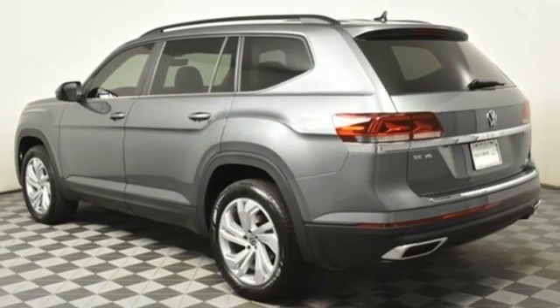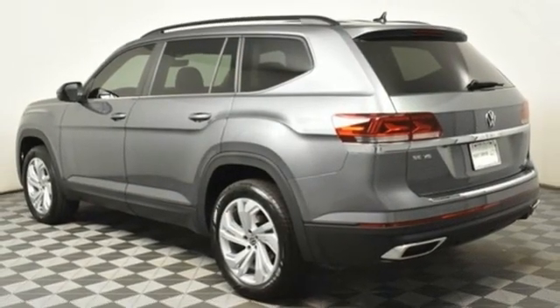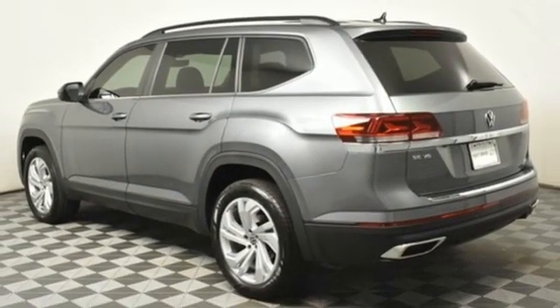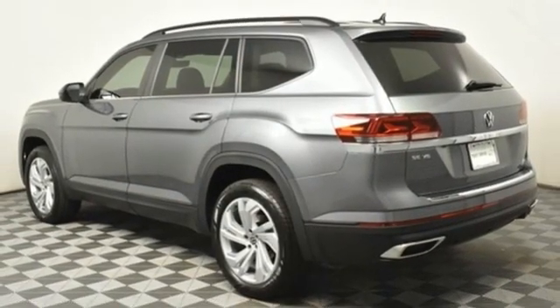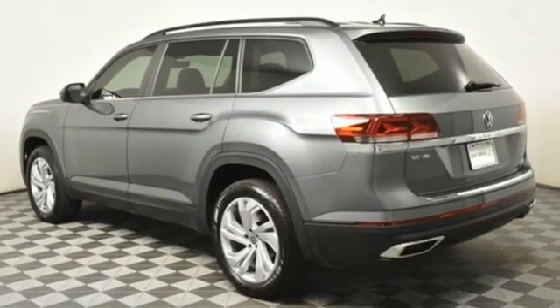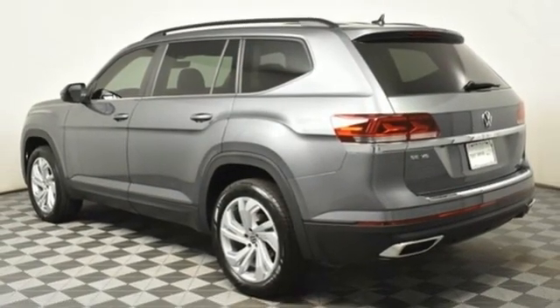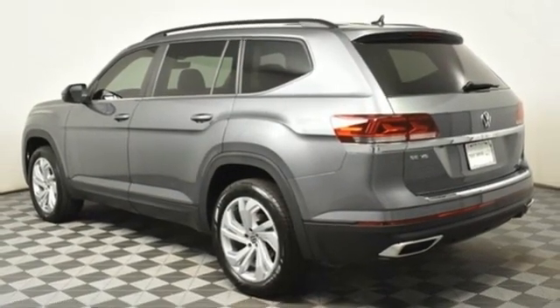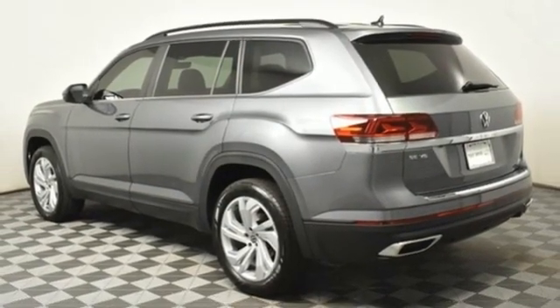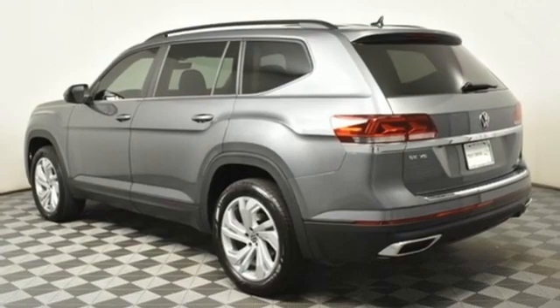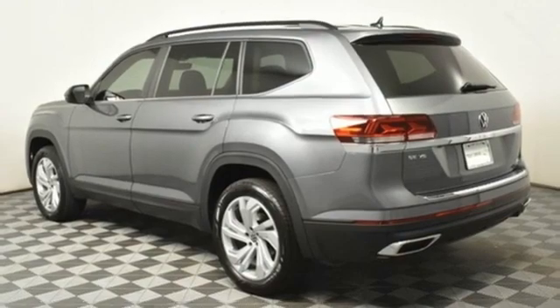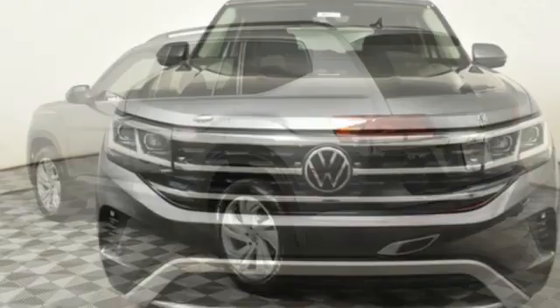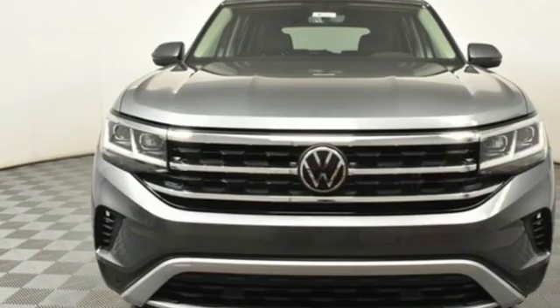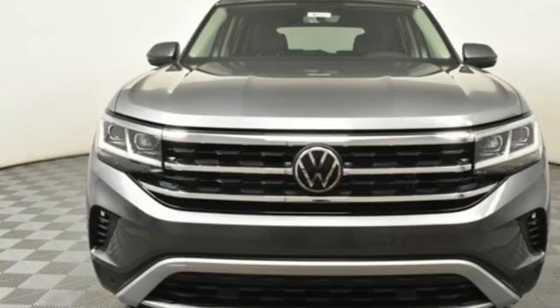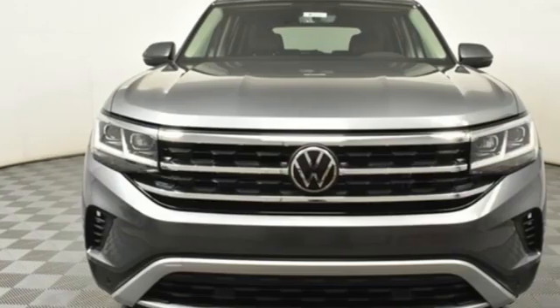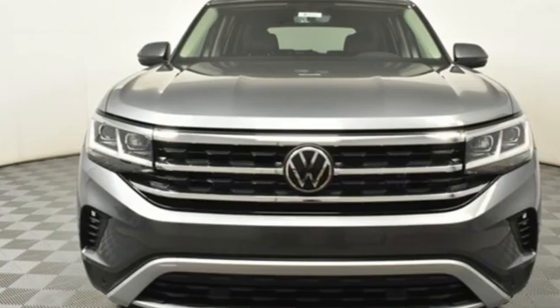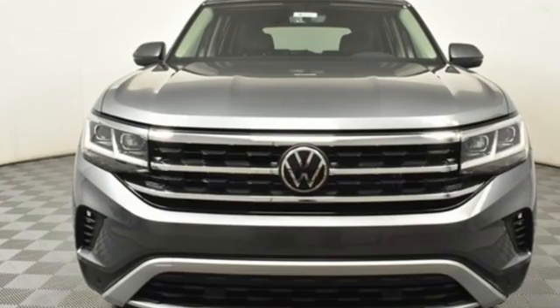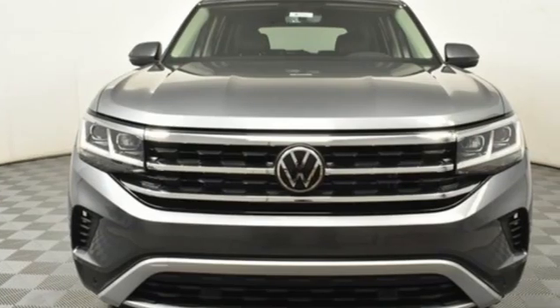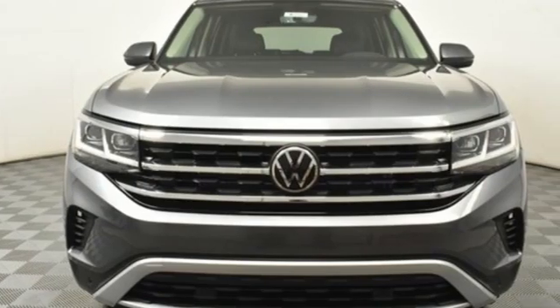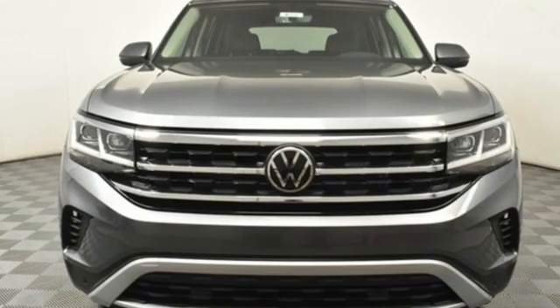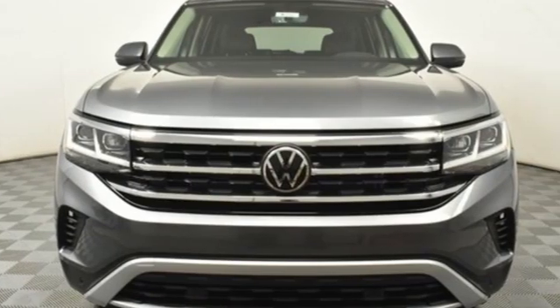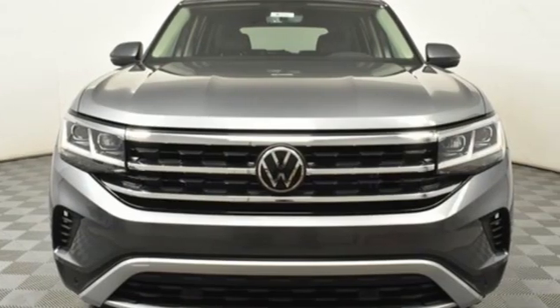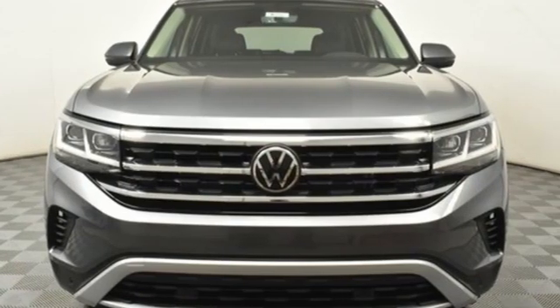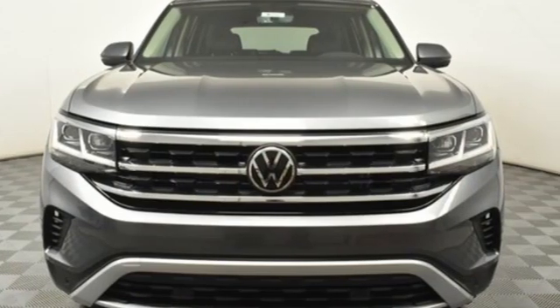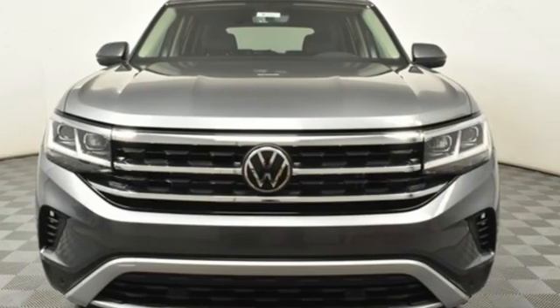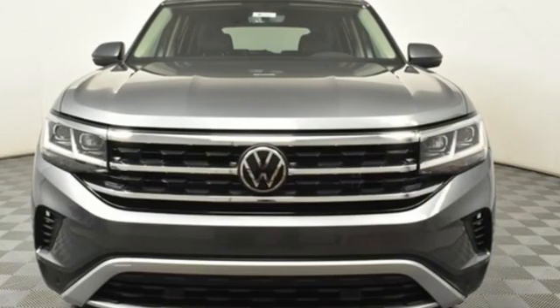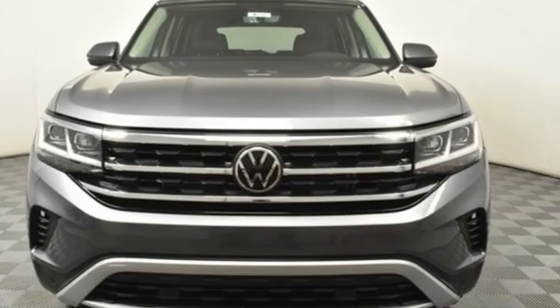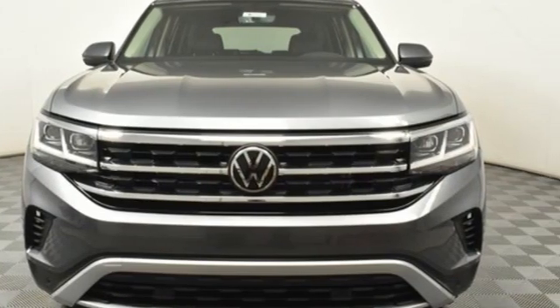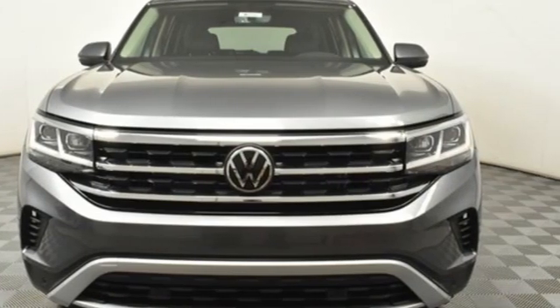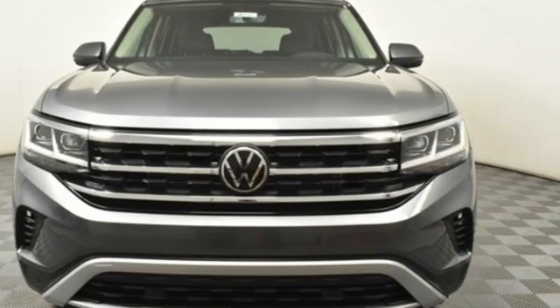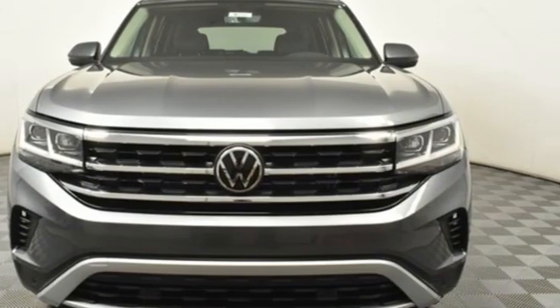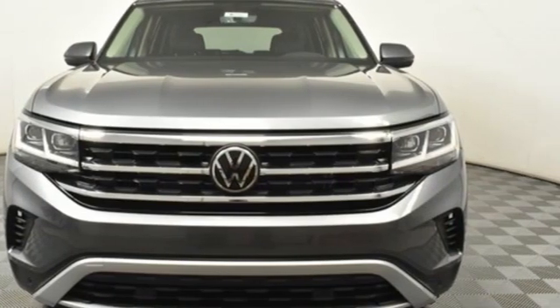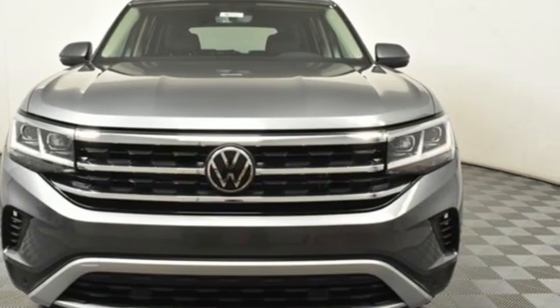Volkswagen — performance you'd expect with the precision of German engineering. Experience it for yourself today.